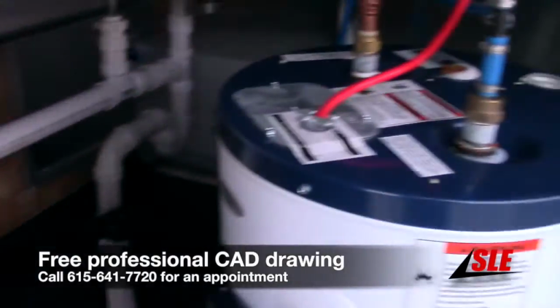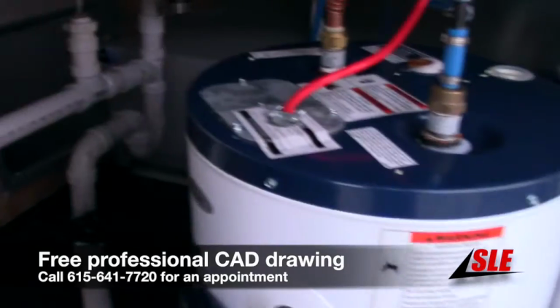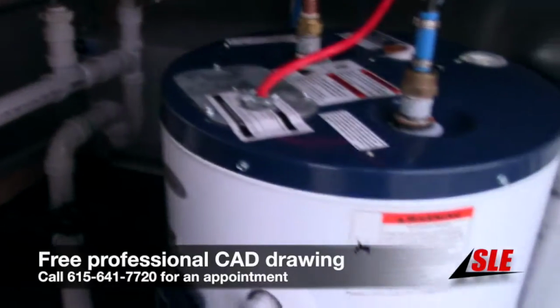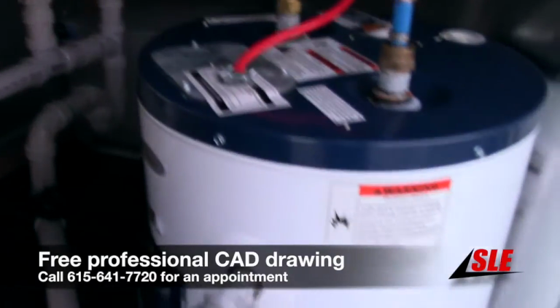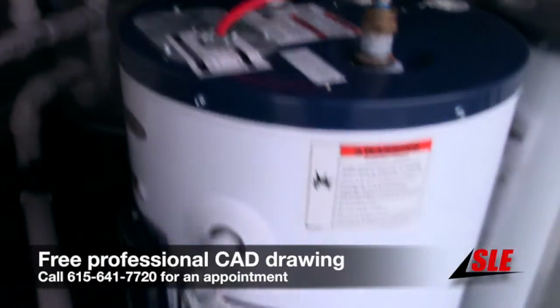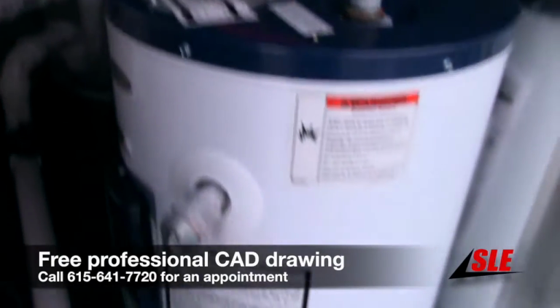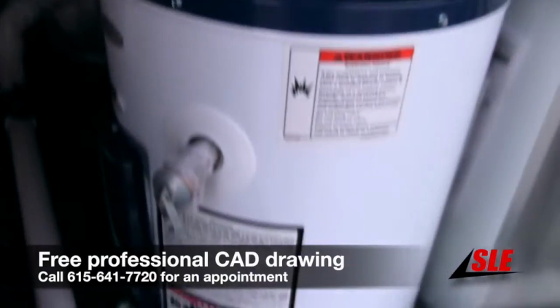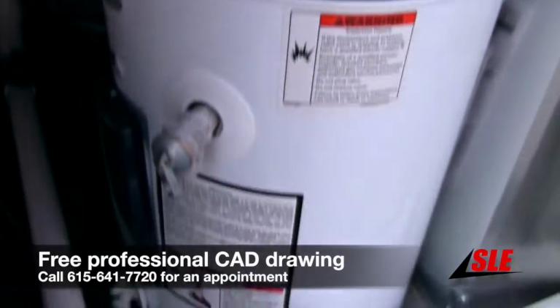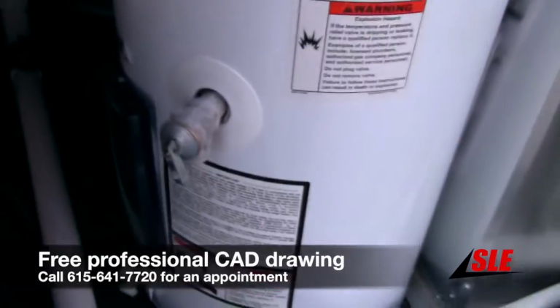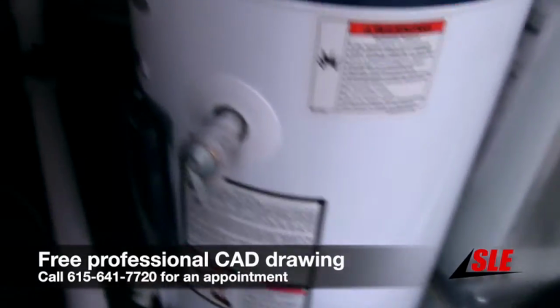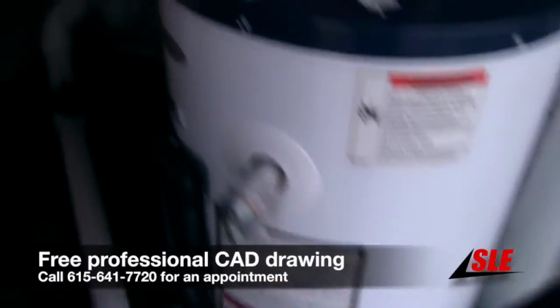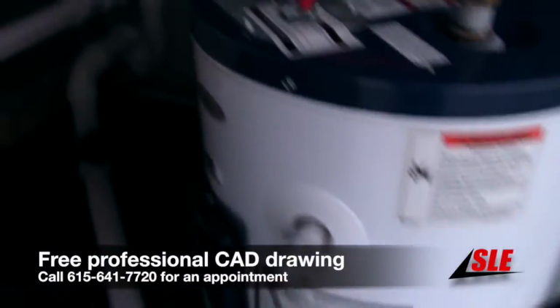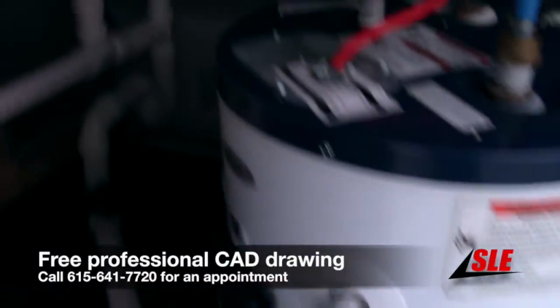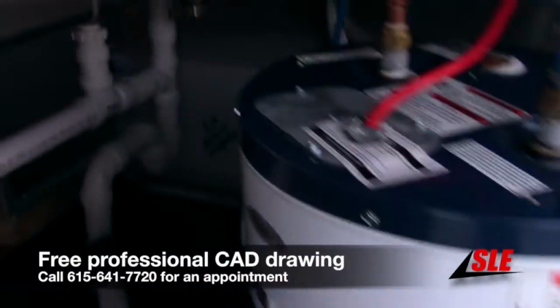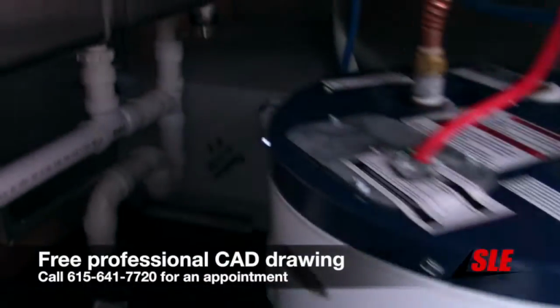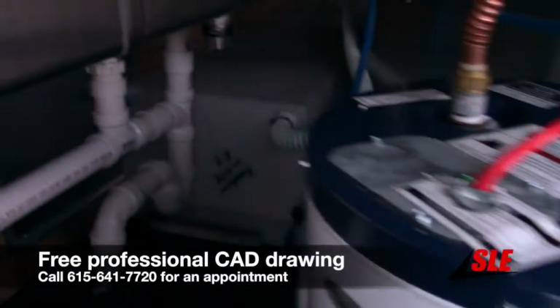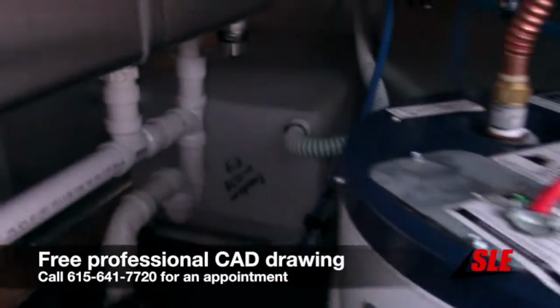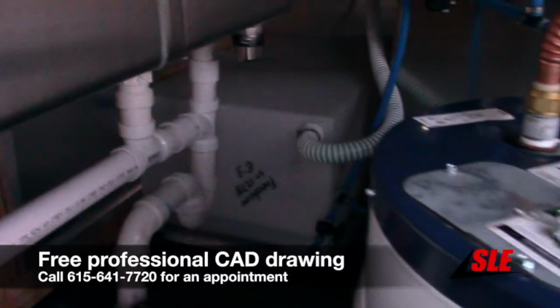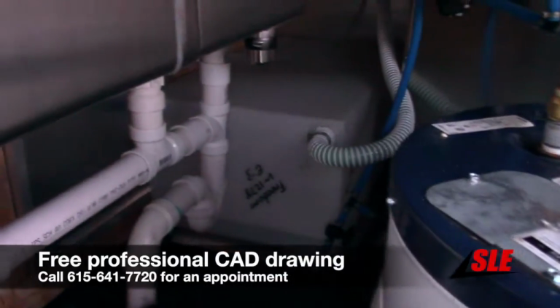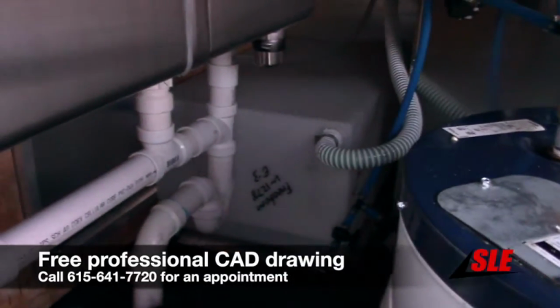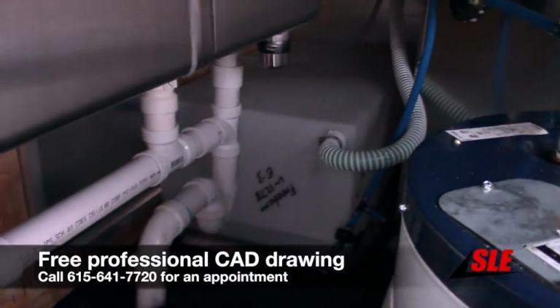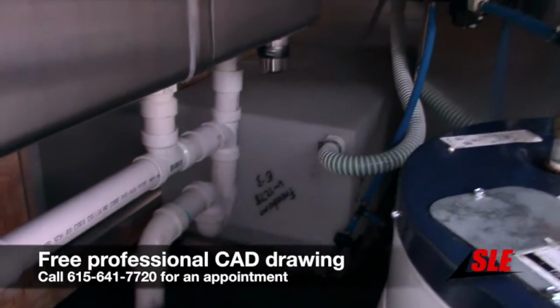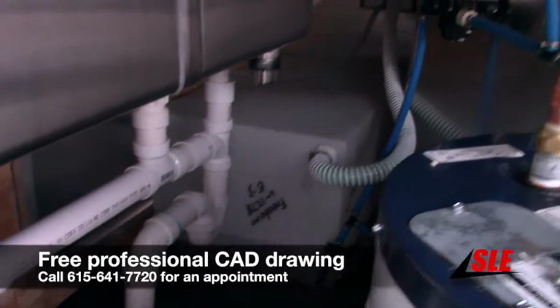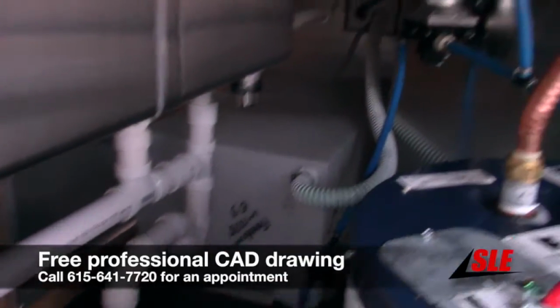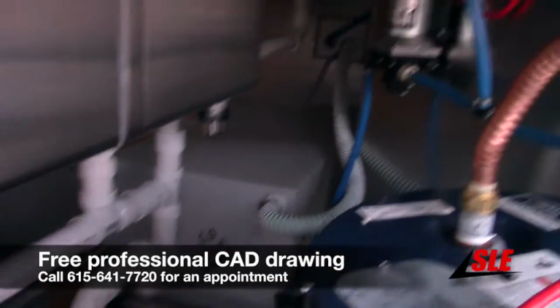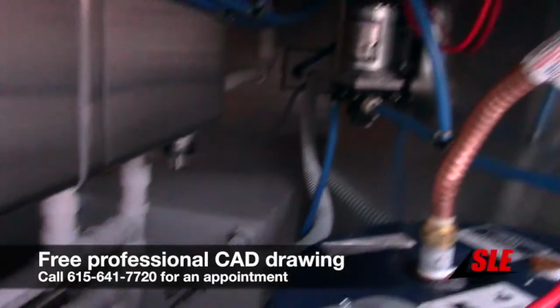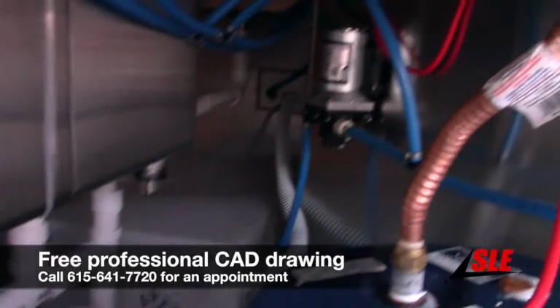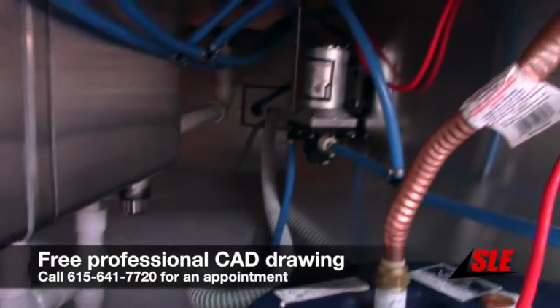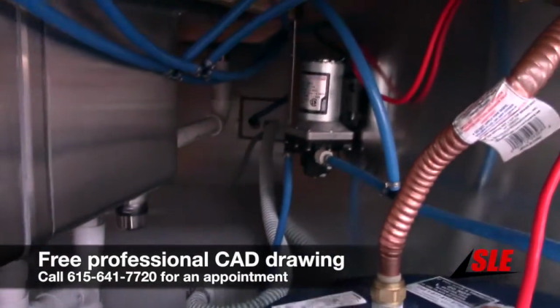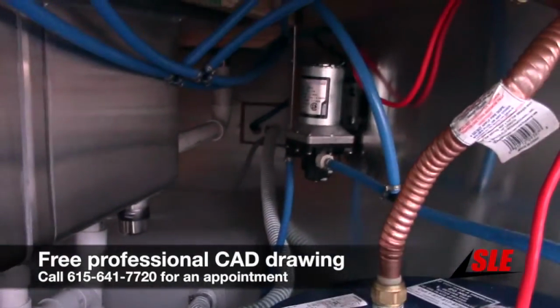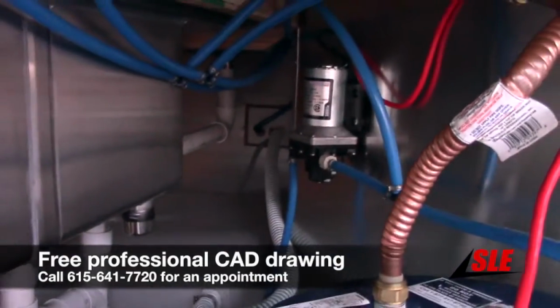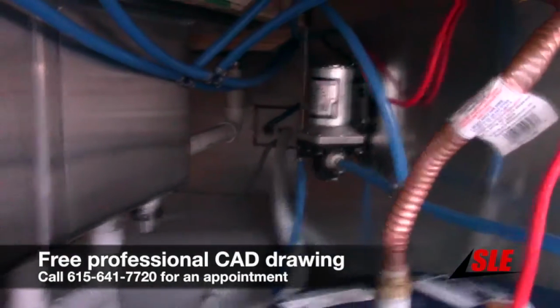We have a 12 gallon water heater, a 30 gallon fresh water tank, and our water supply.